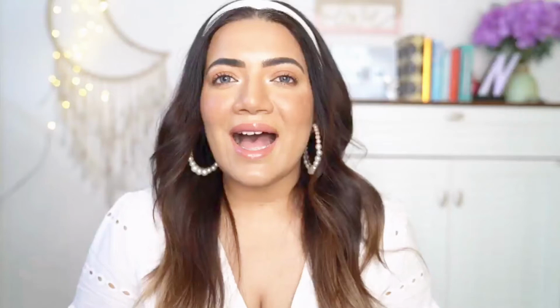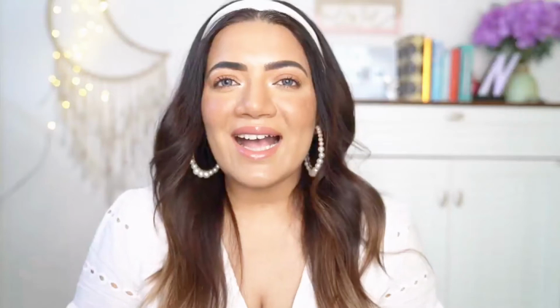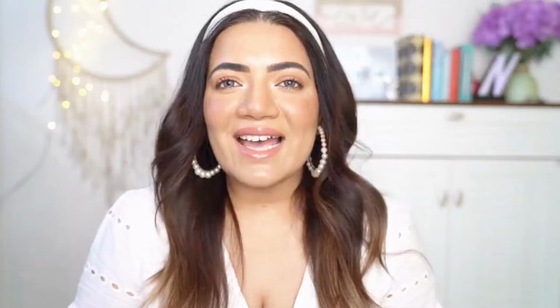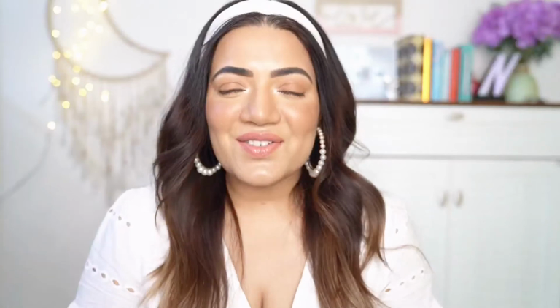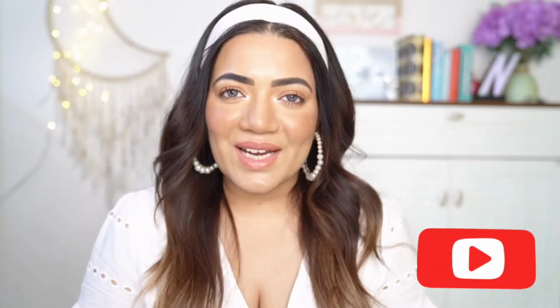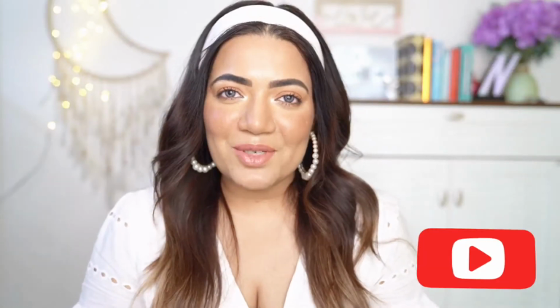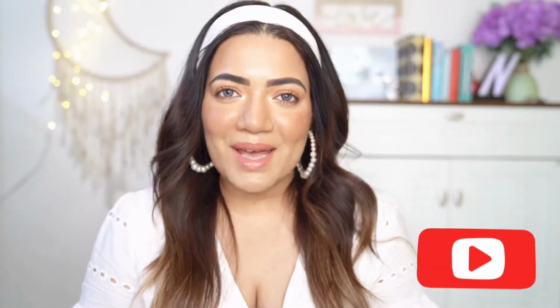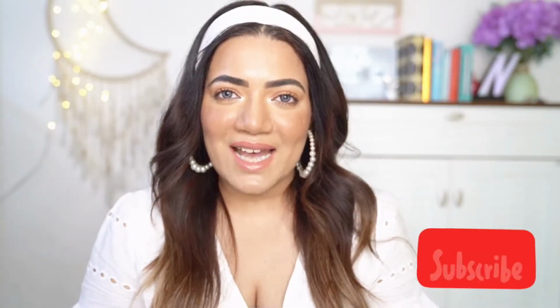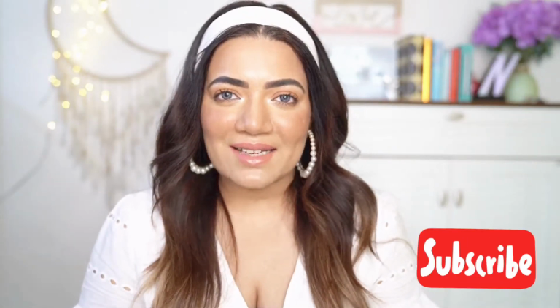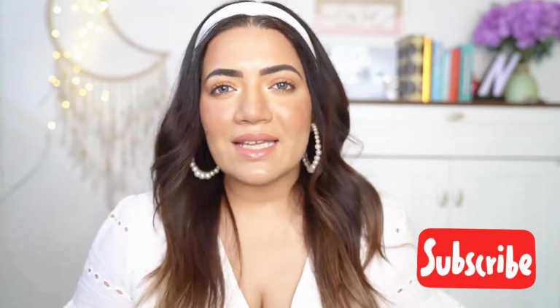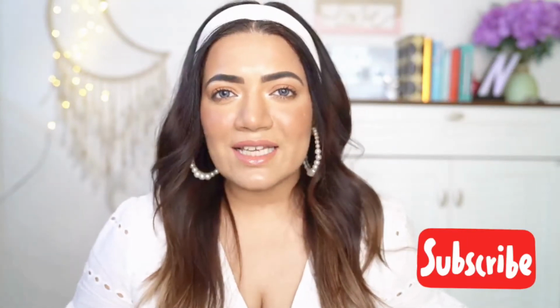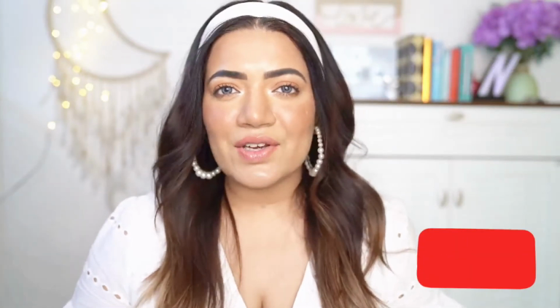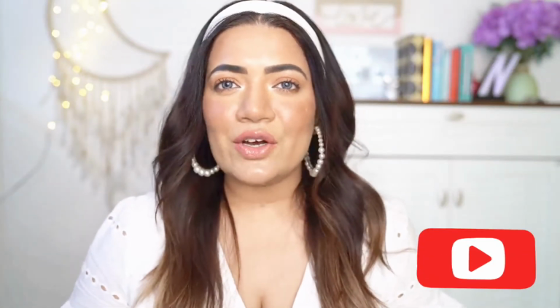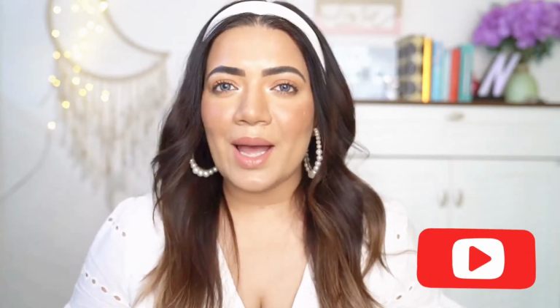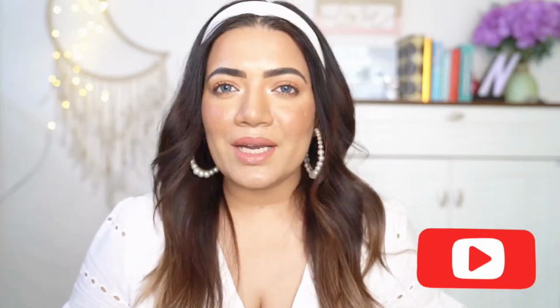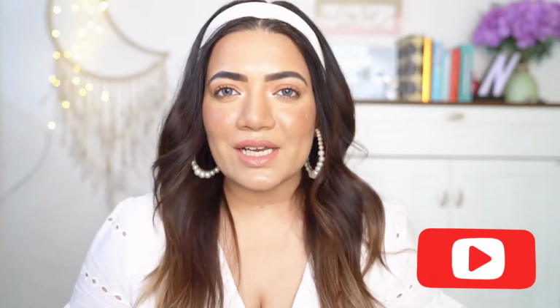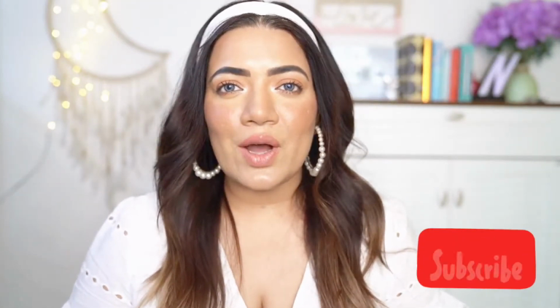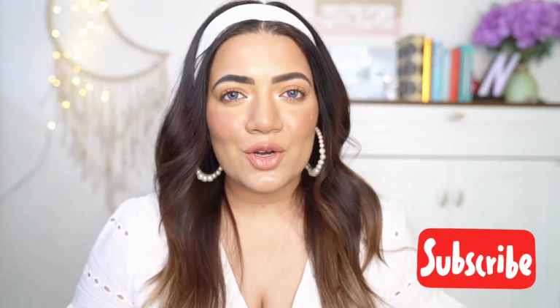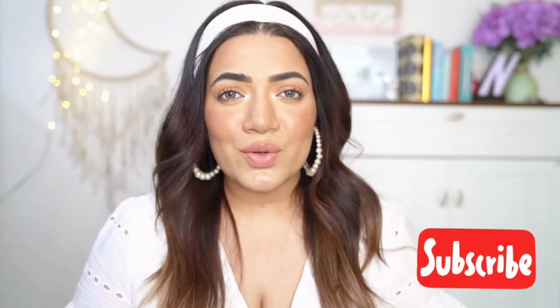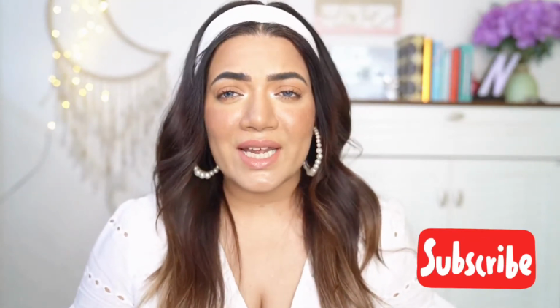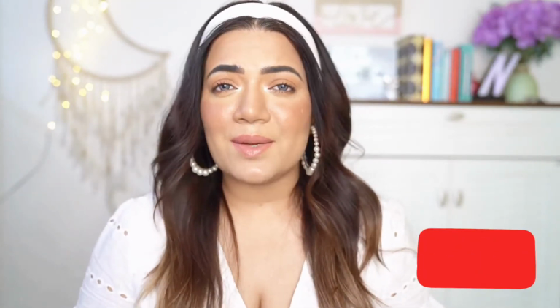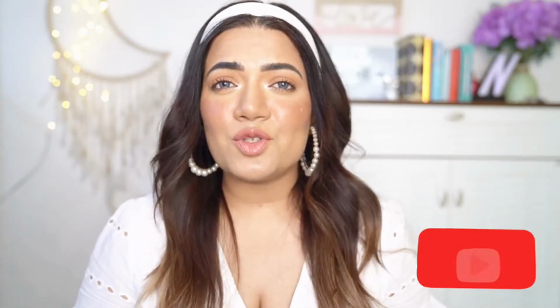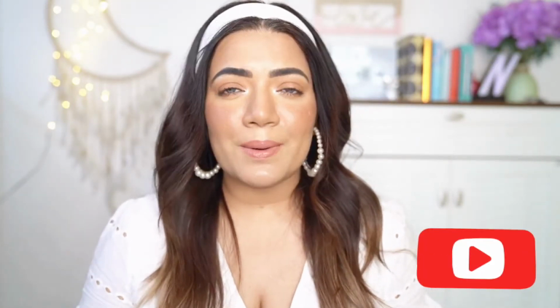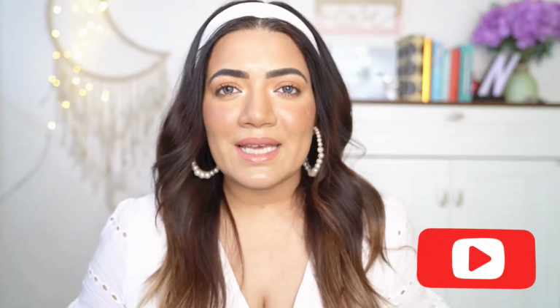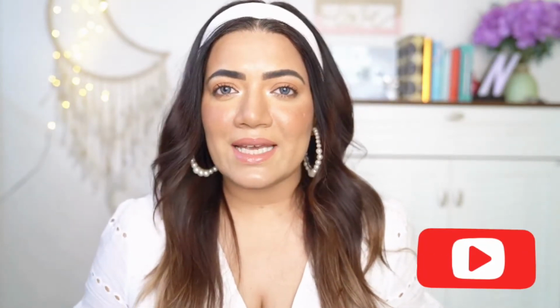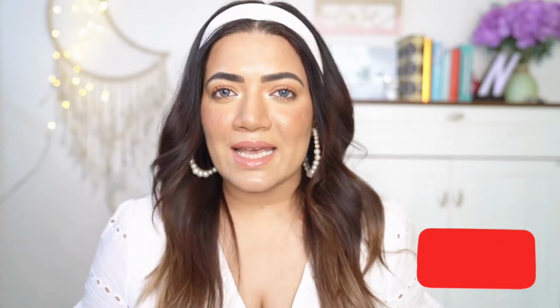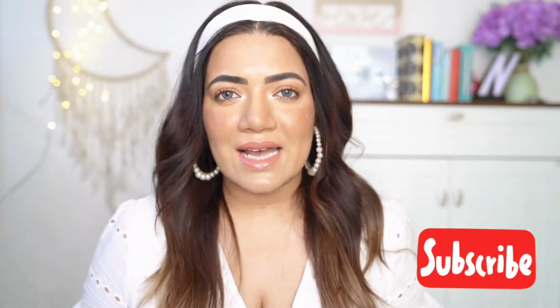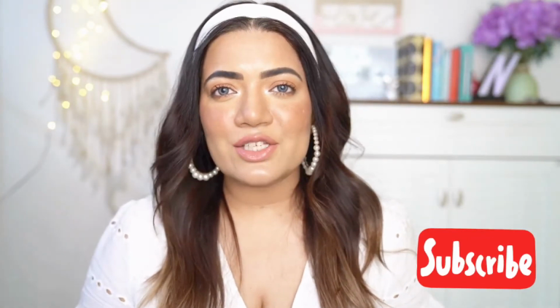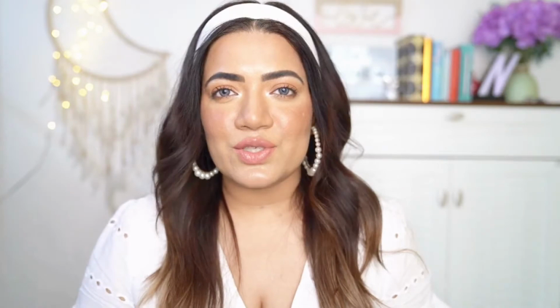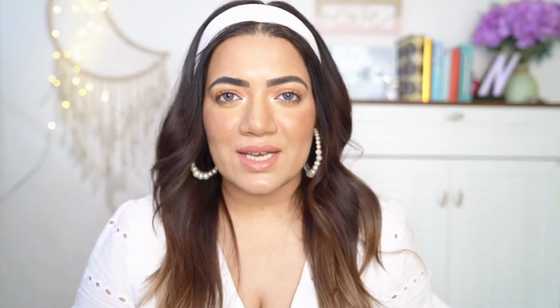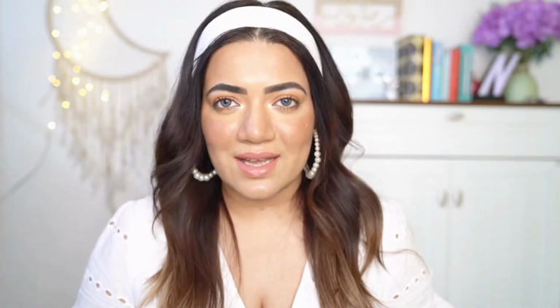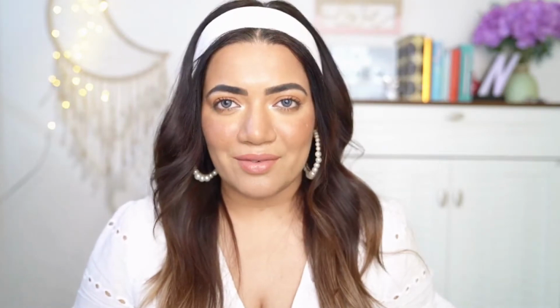Hi guys! Welcome to my channel! In this video, I'm going to tell you how to create some super easy hairstyles using a scarf.